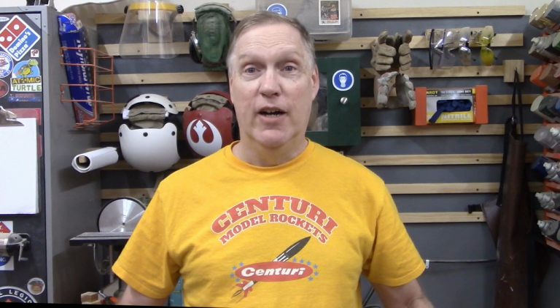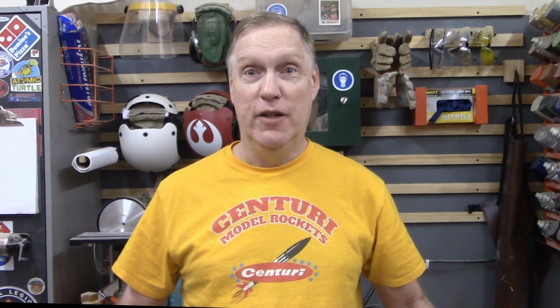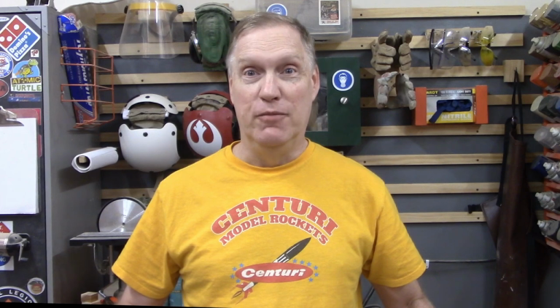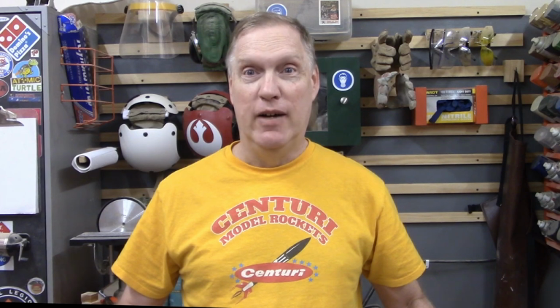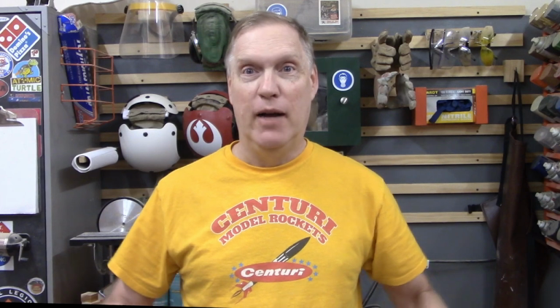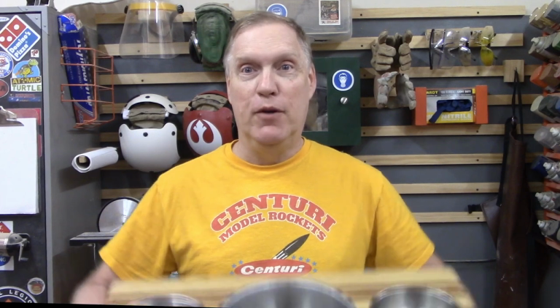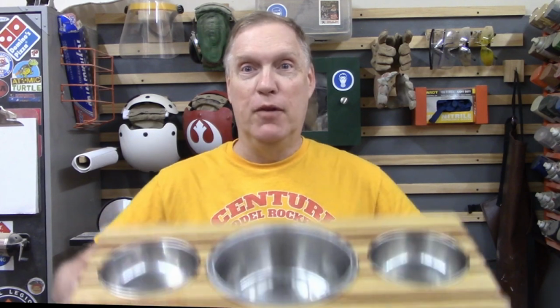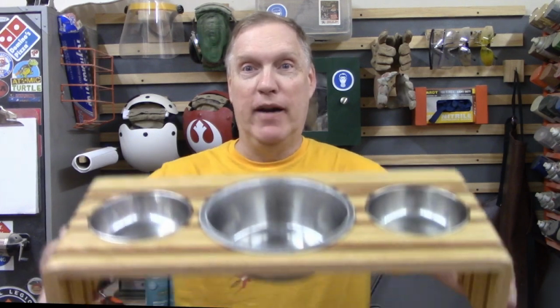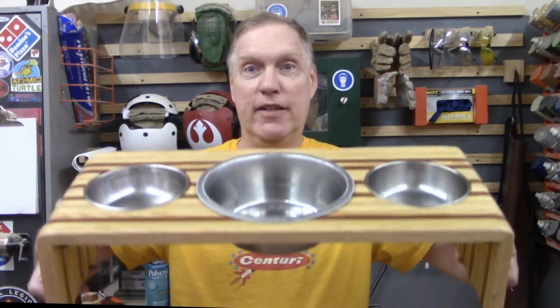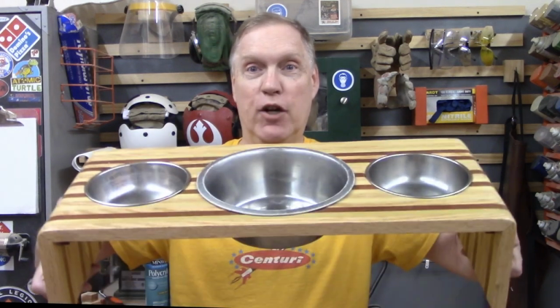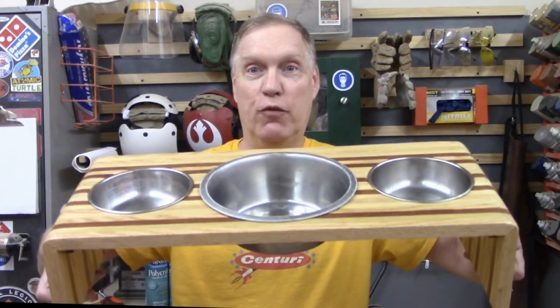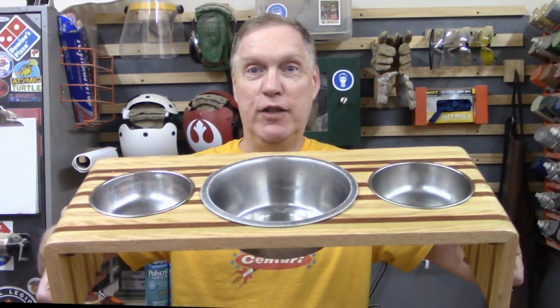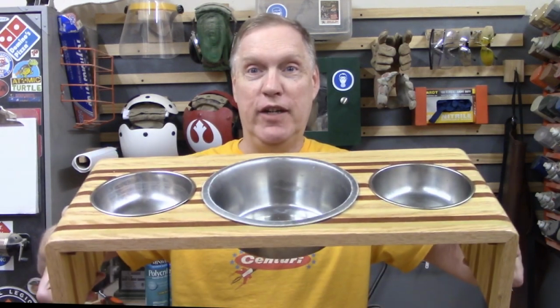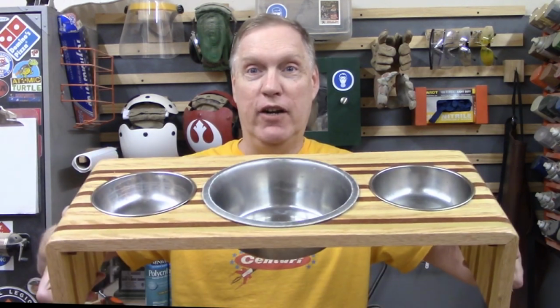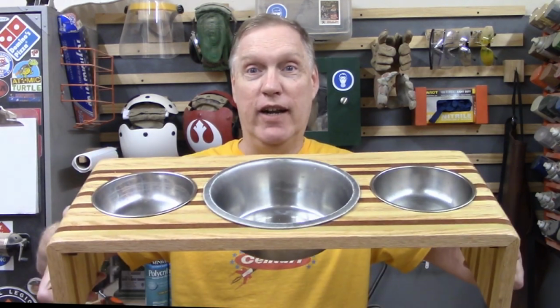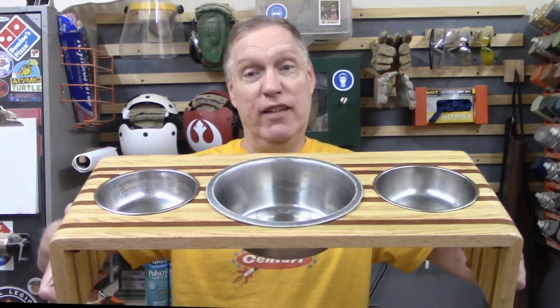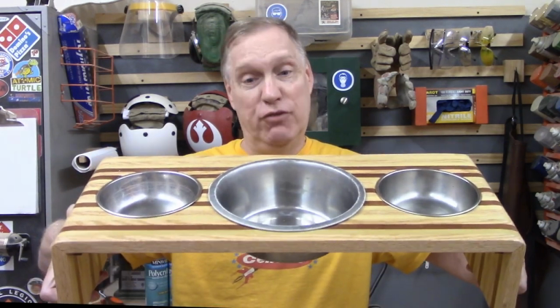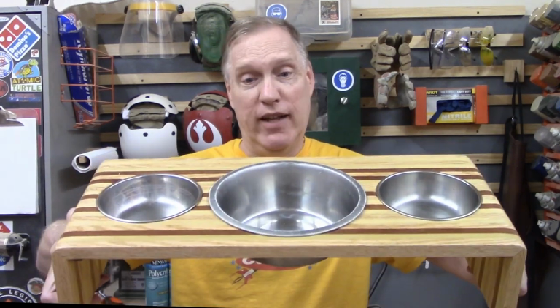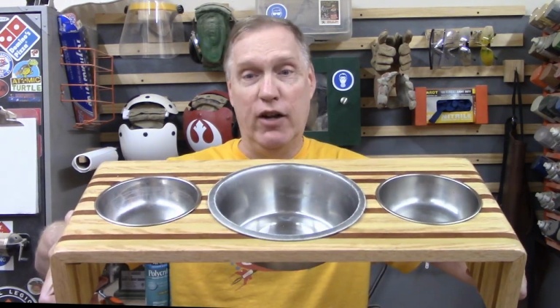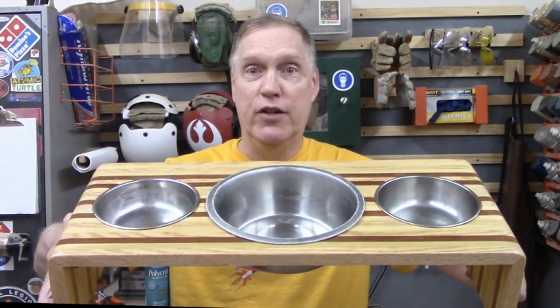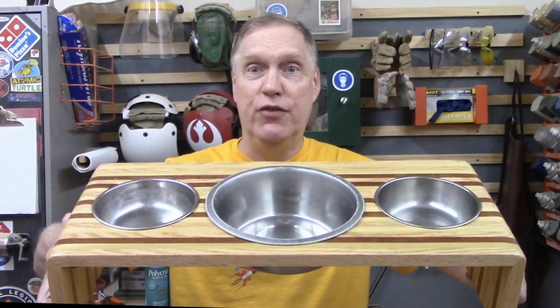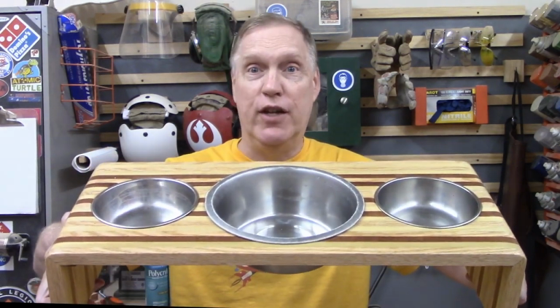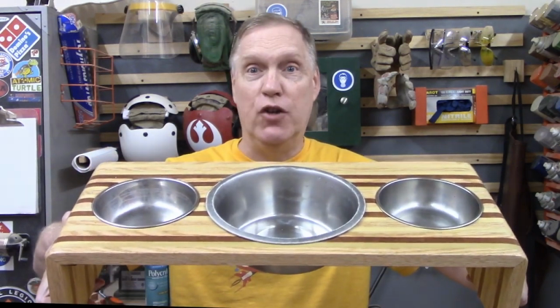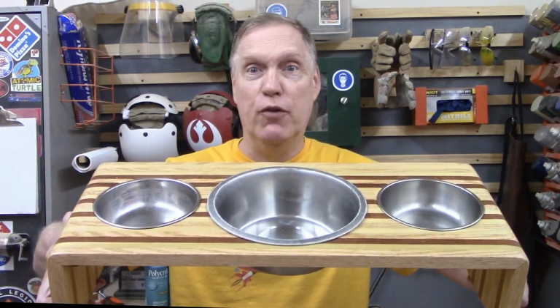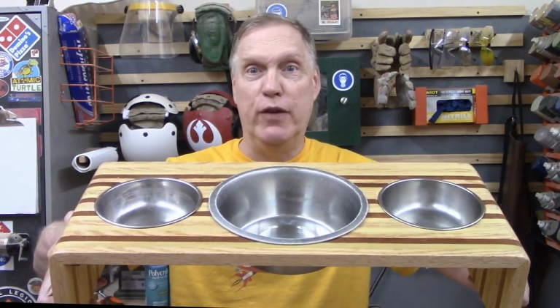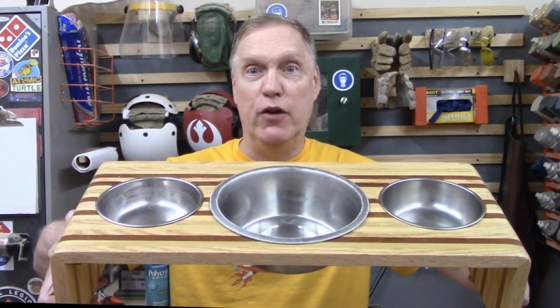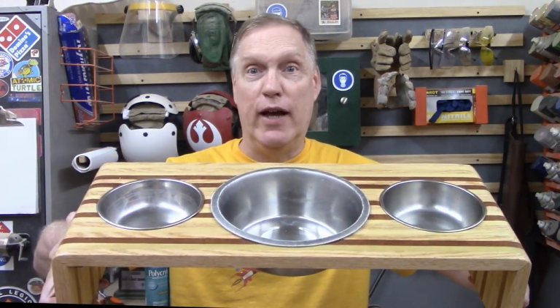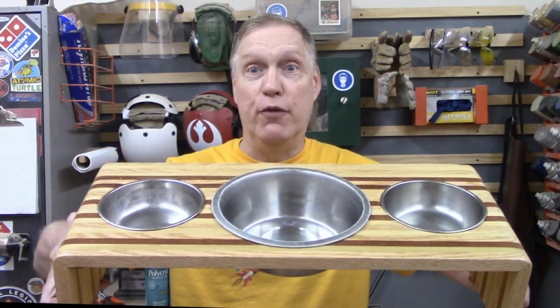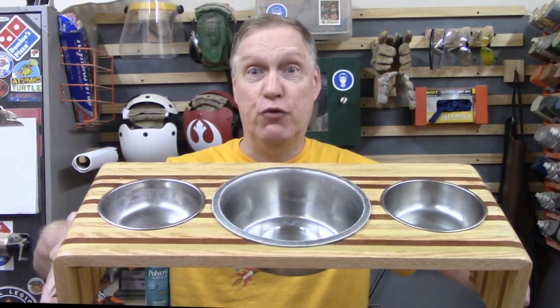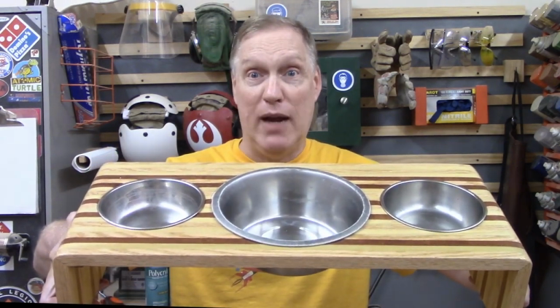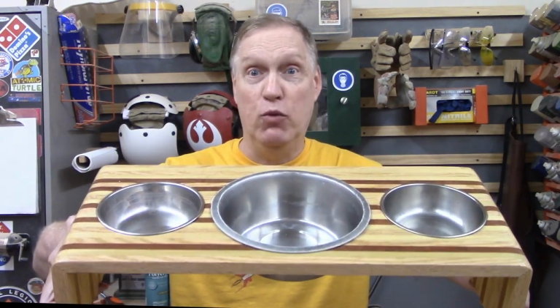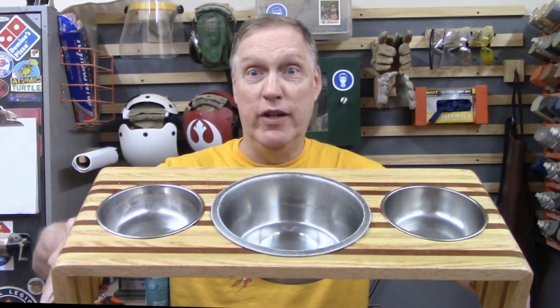Hello! I built a mildly over-engineered and slightly artistic dog feeder out of scrap wood.